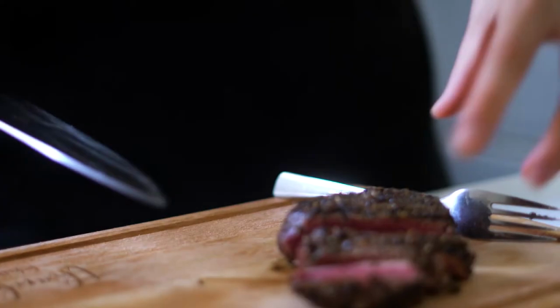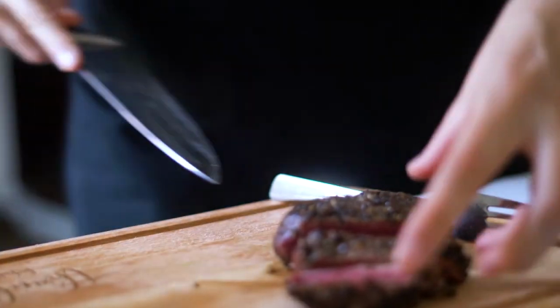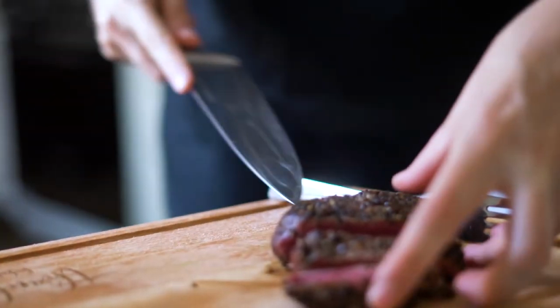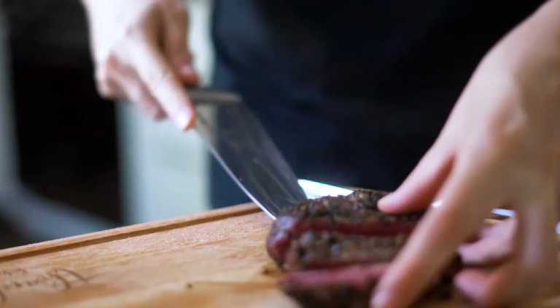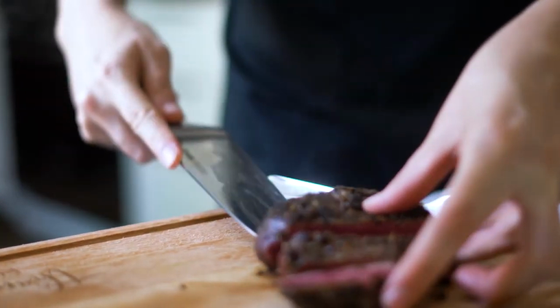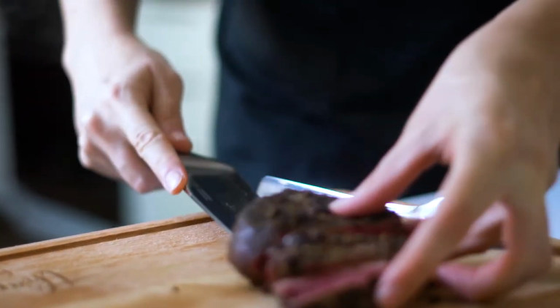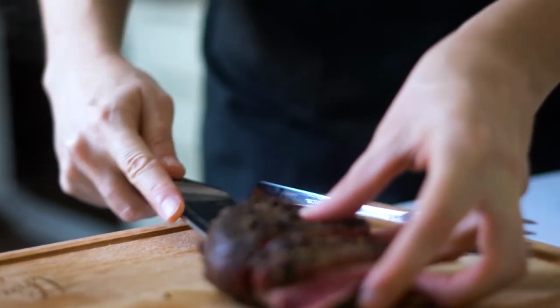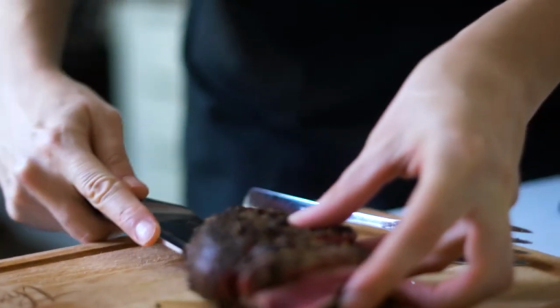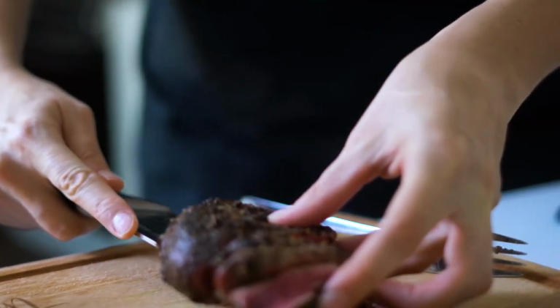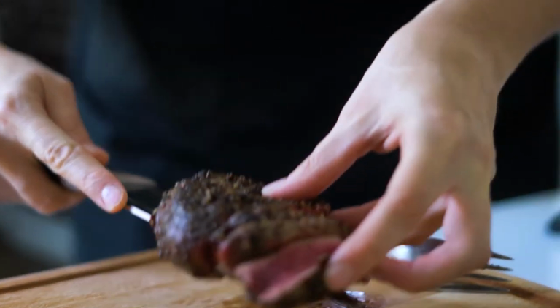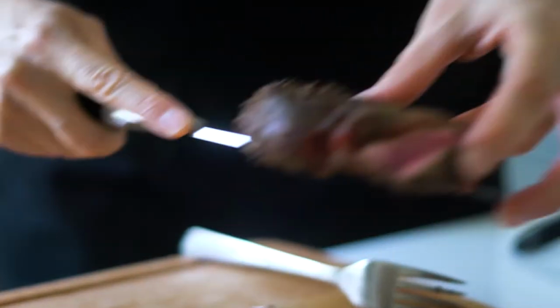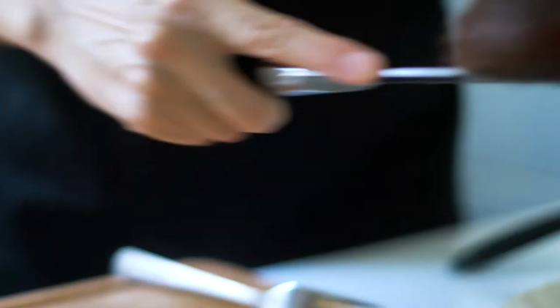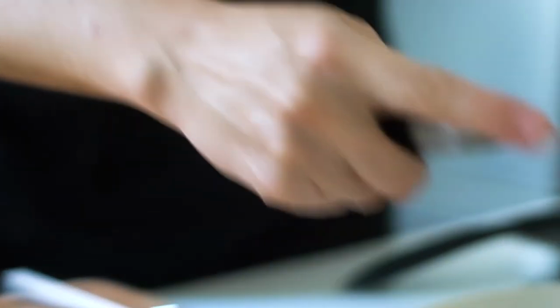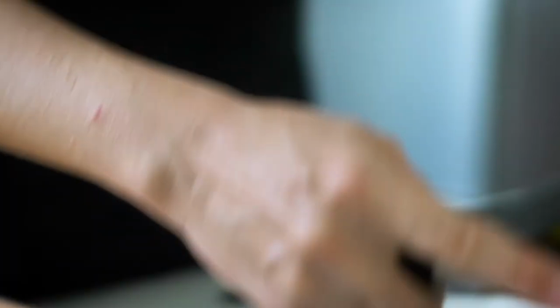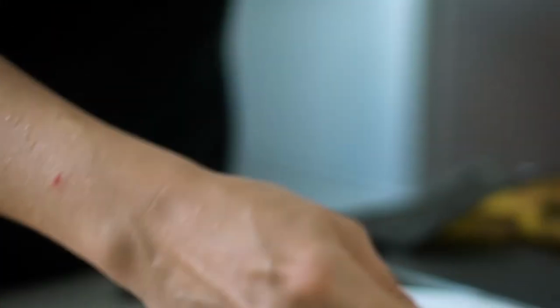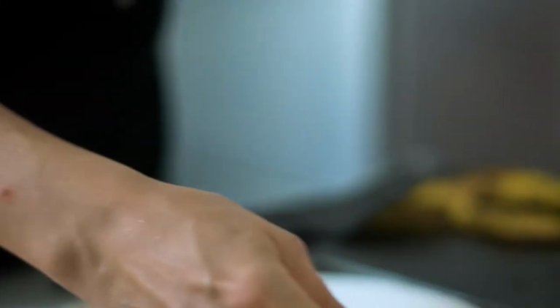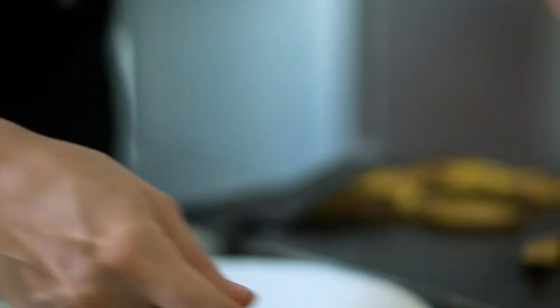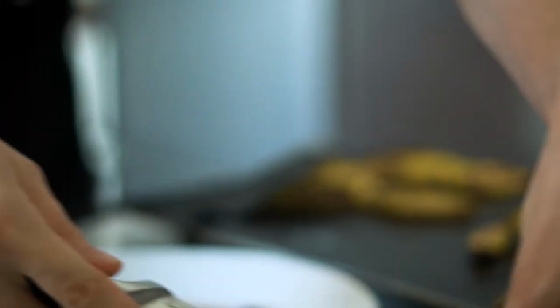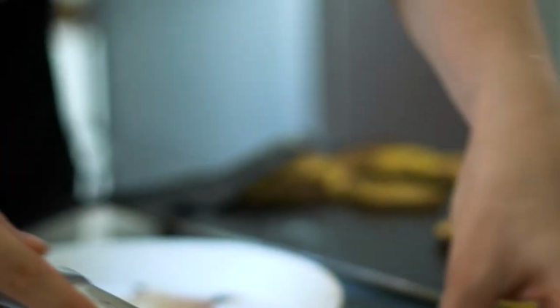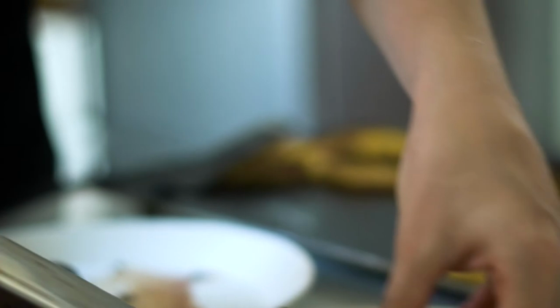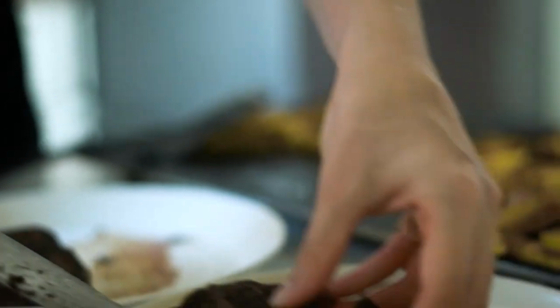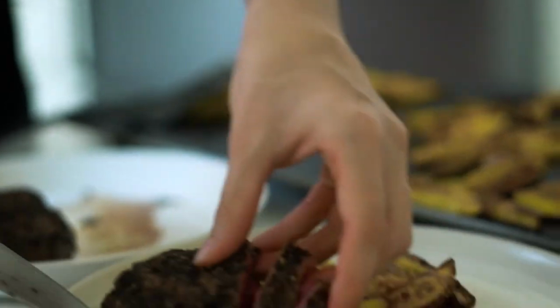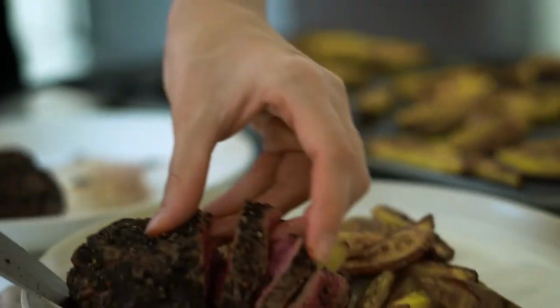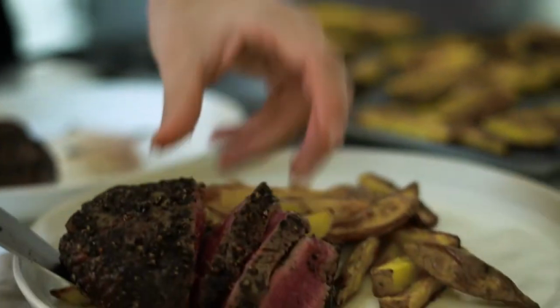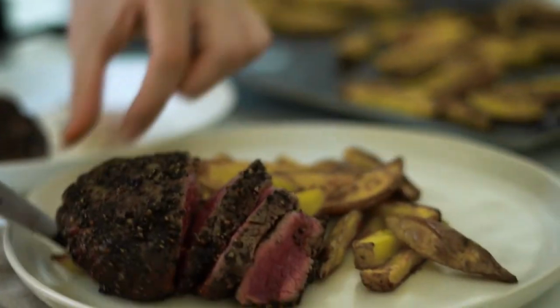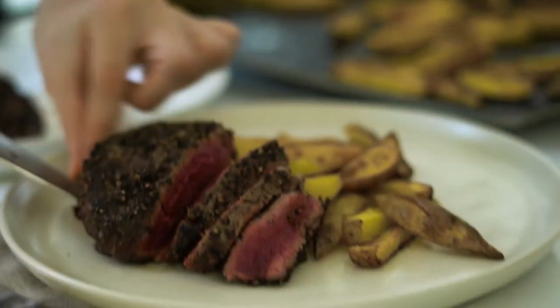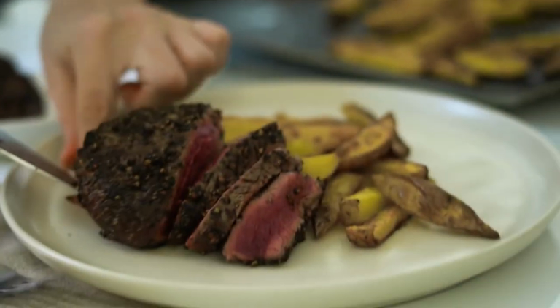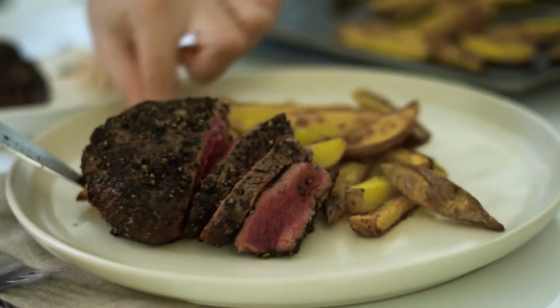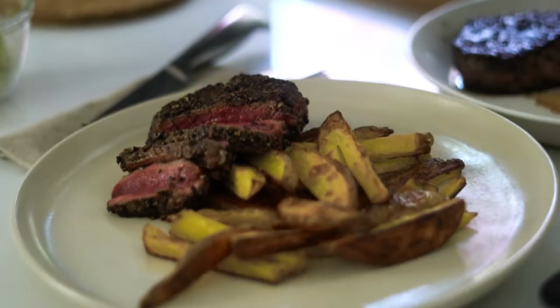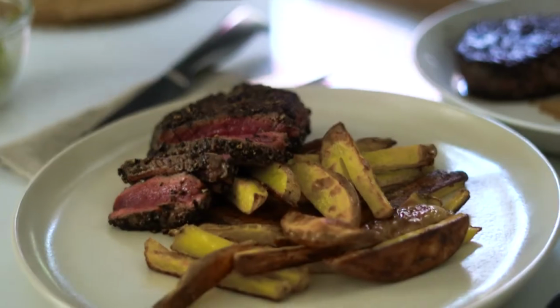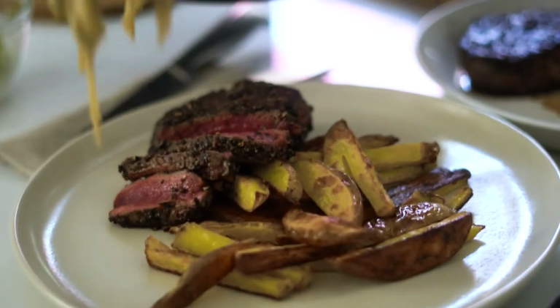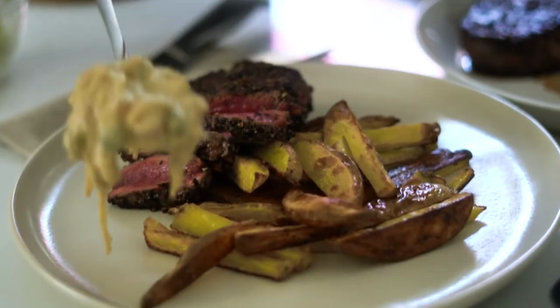Serve alongside the potatoes, the cream sauce, and the rested tenderloin steaks. Bon appétit!